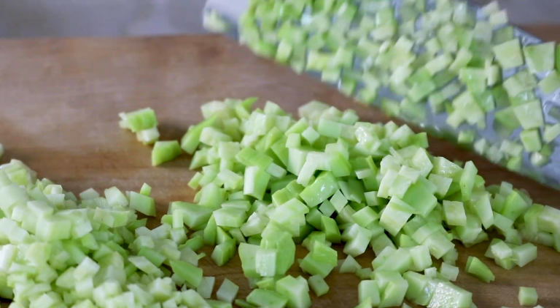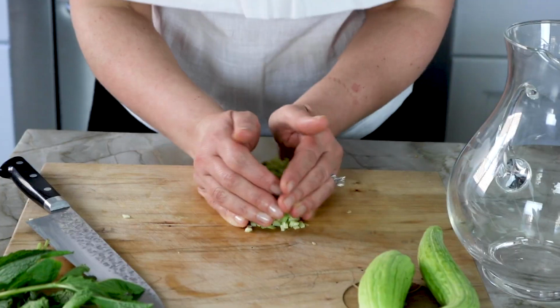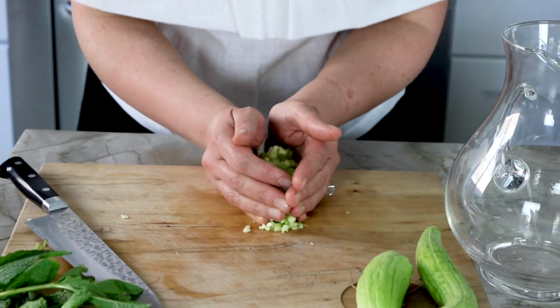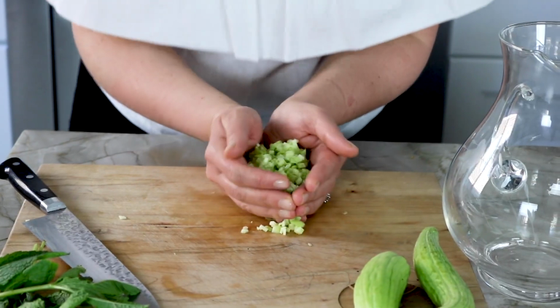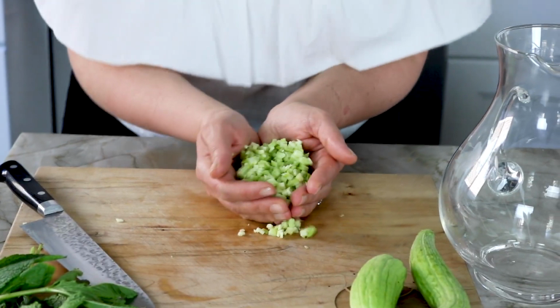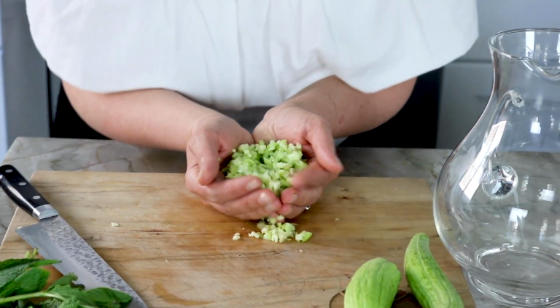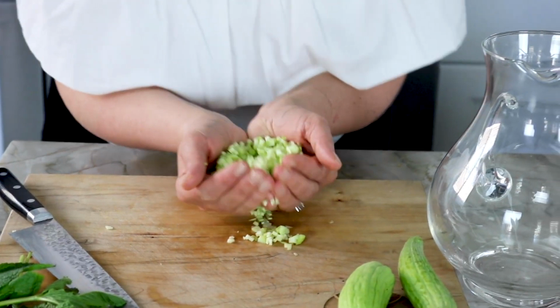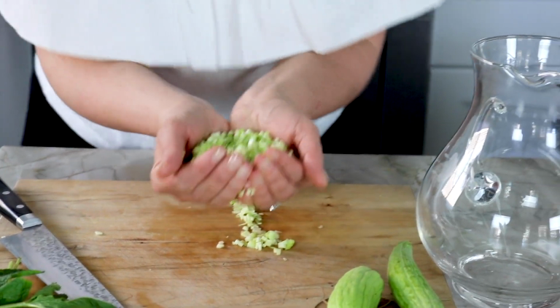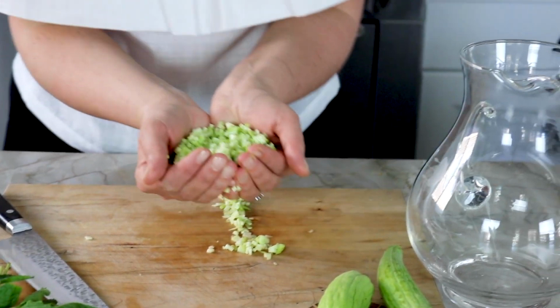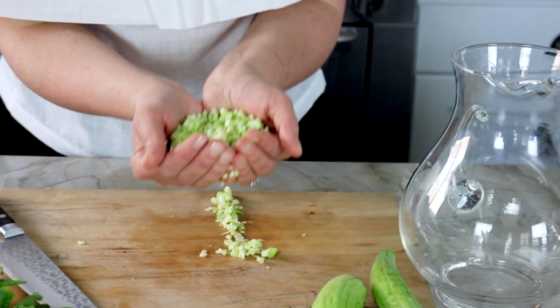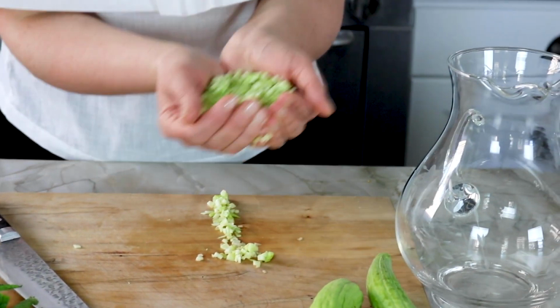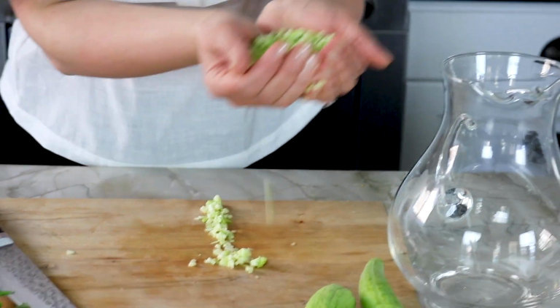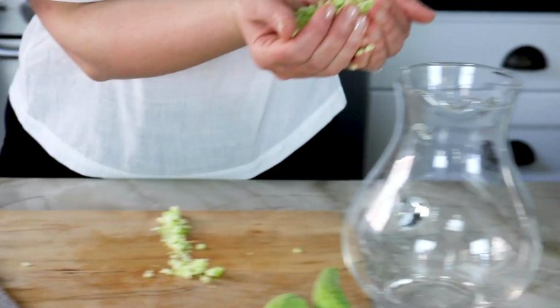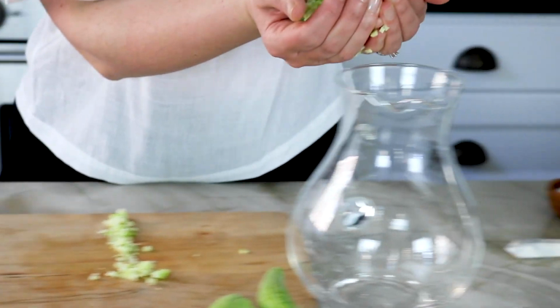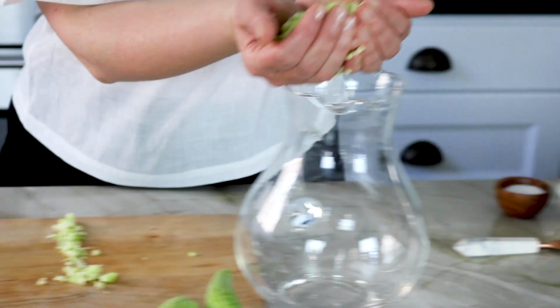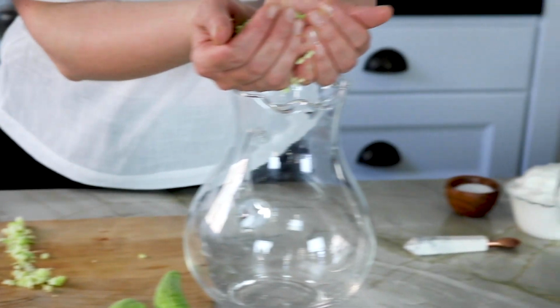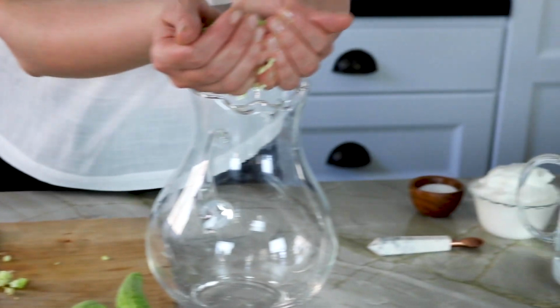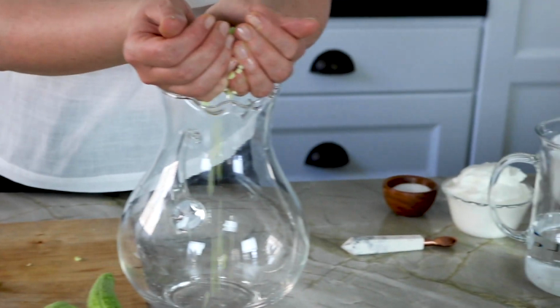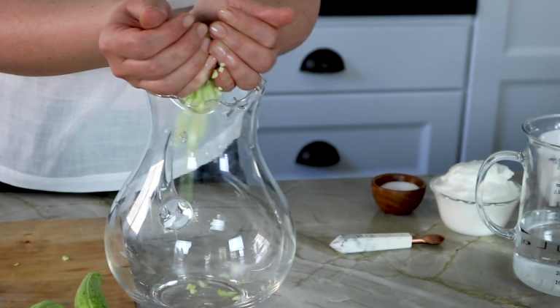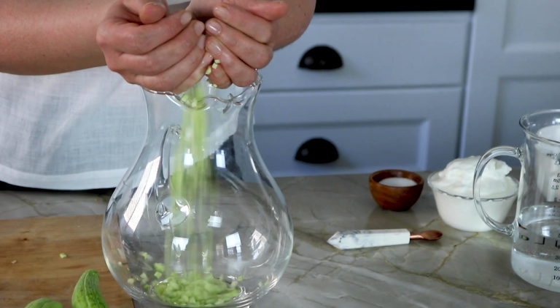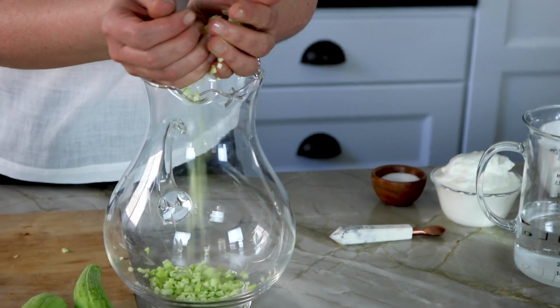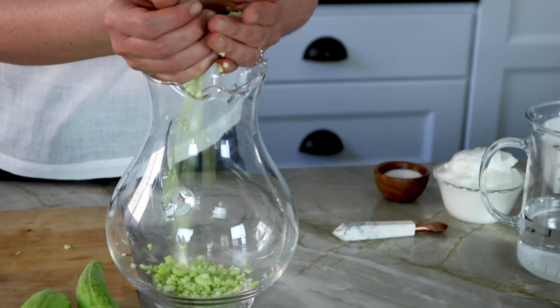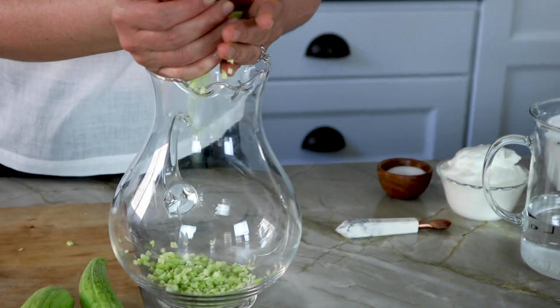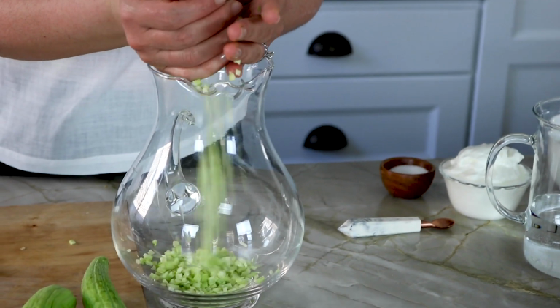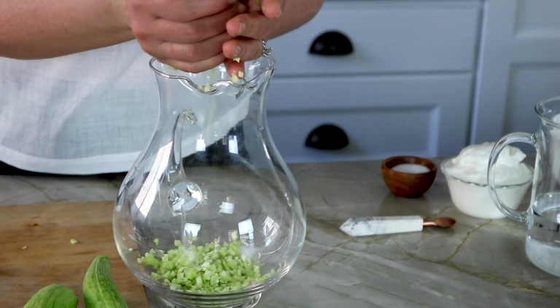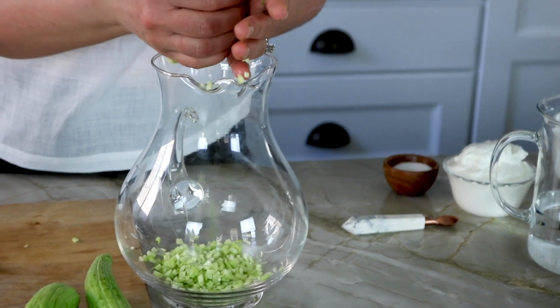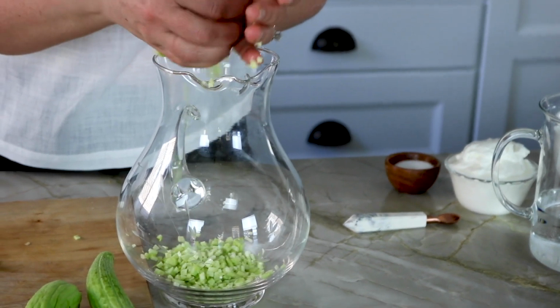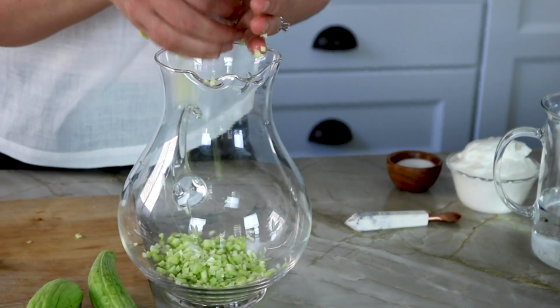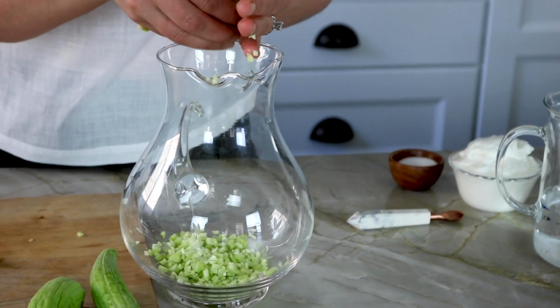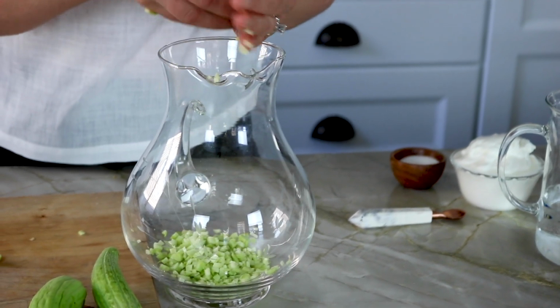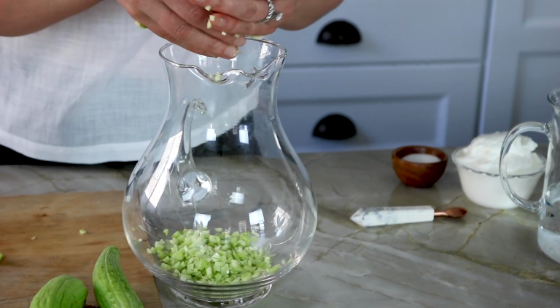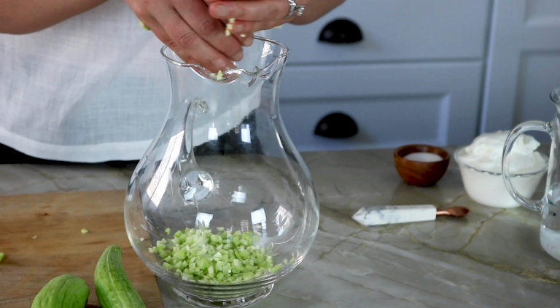I'm adding my diced cucumber straight to my pitcher. I try to make it as easy as possible.